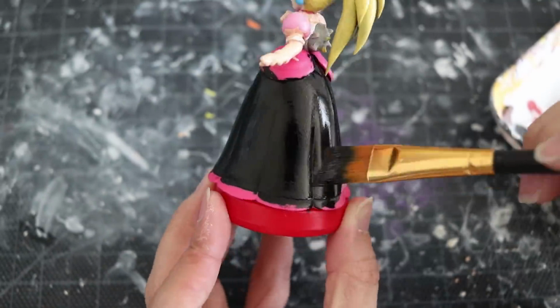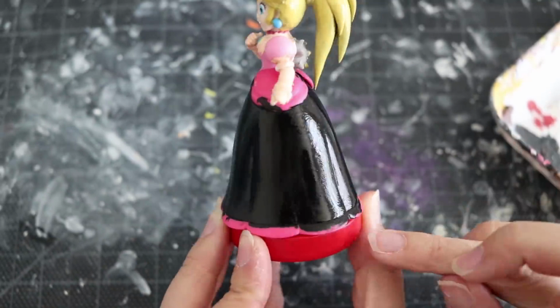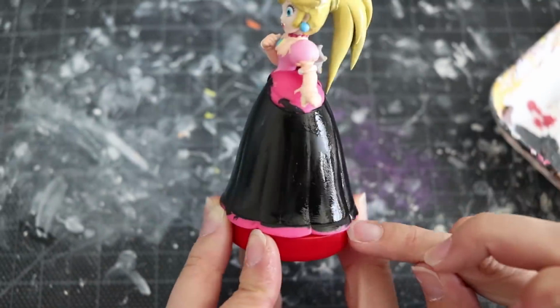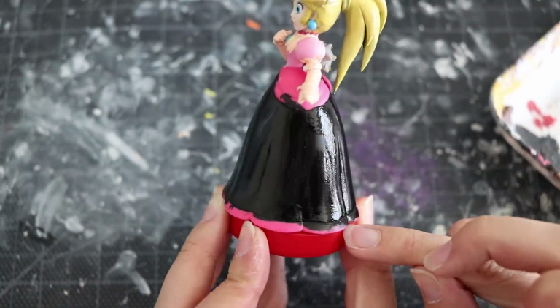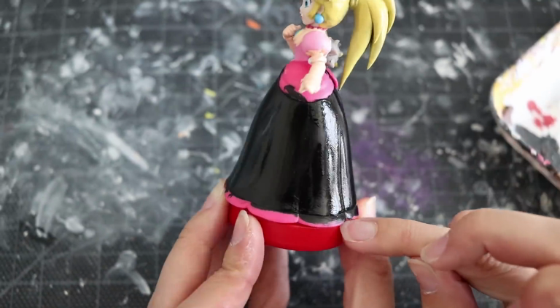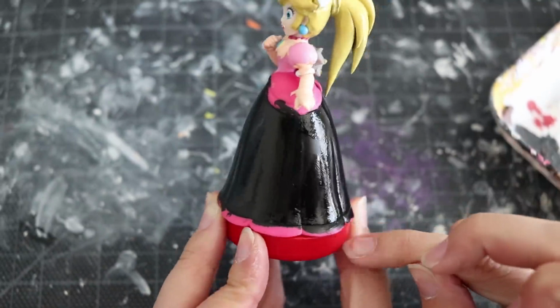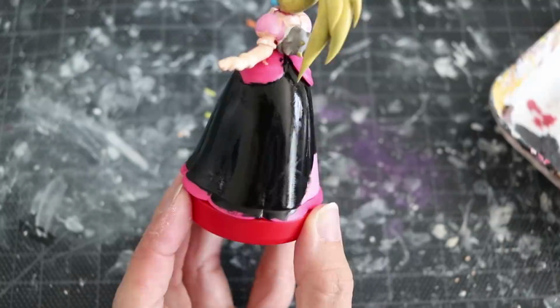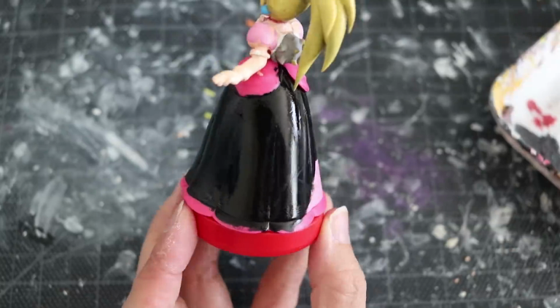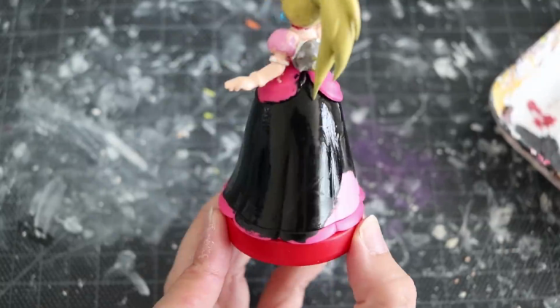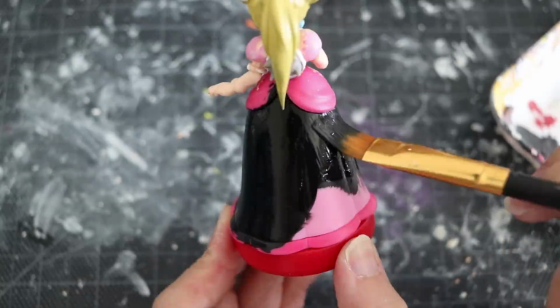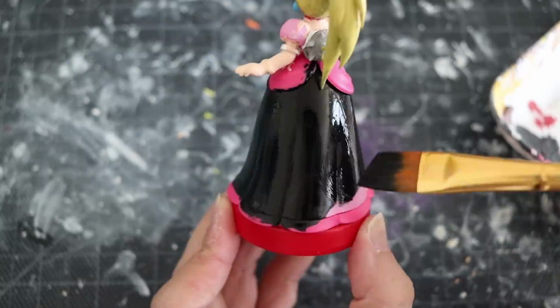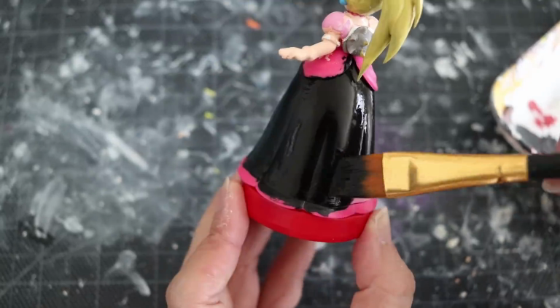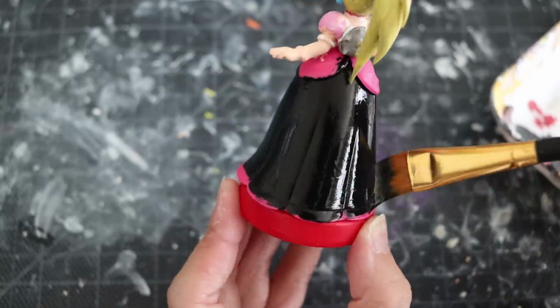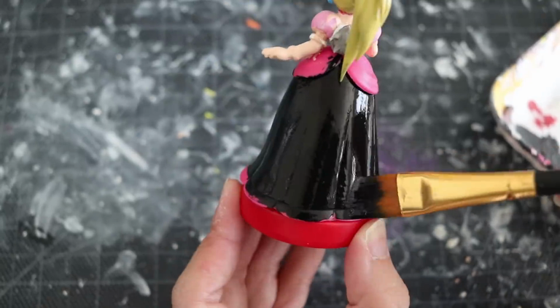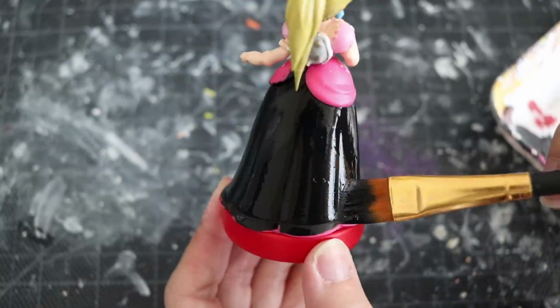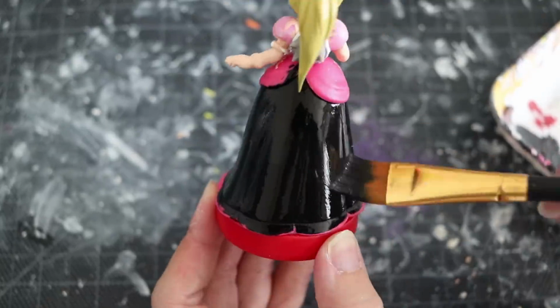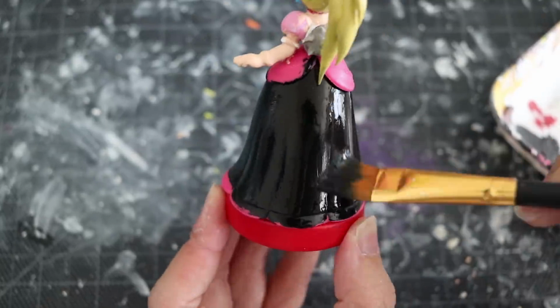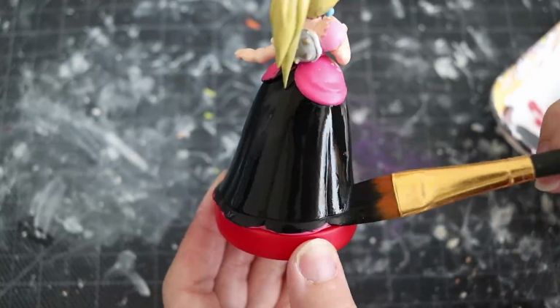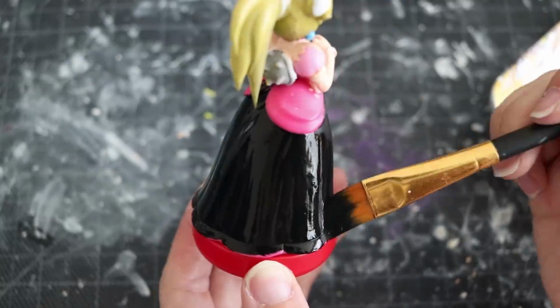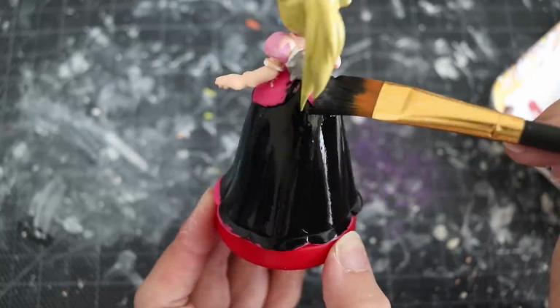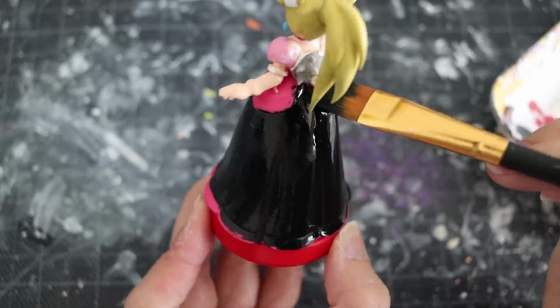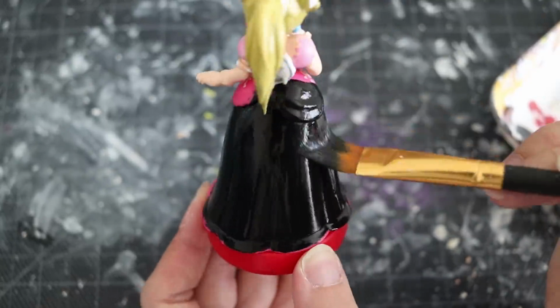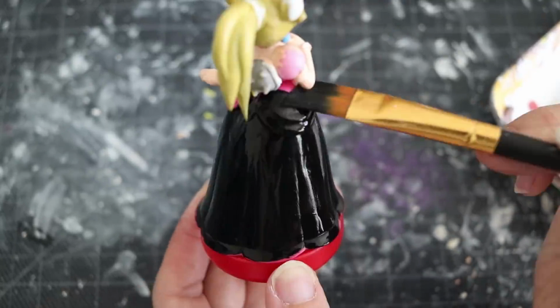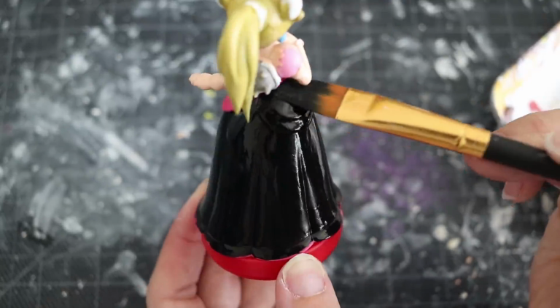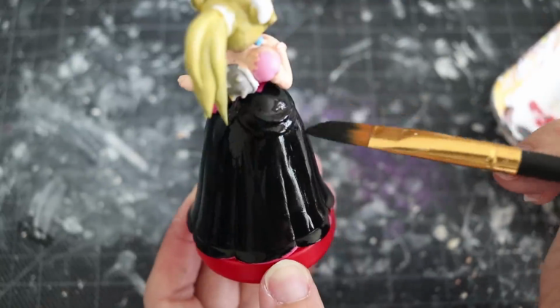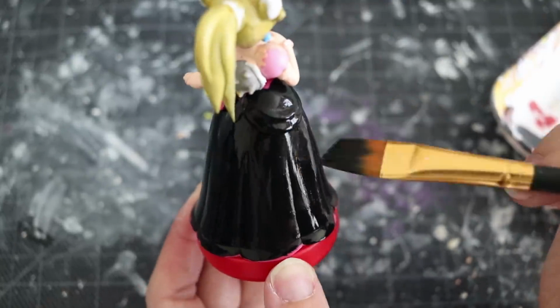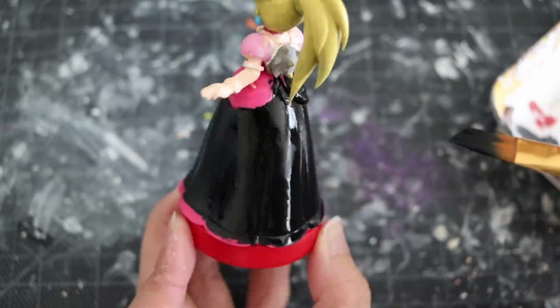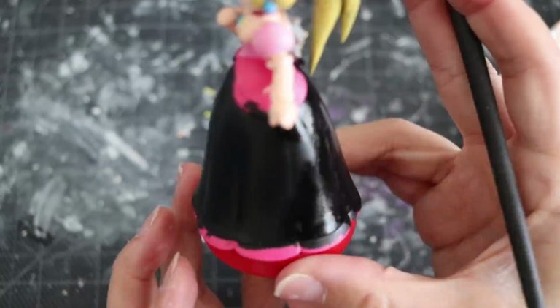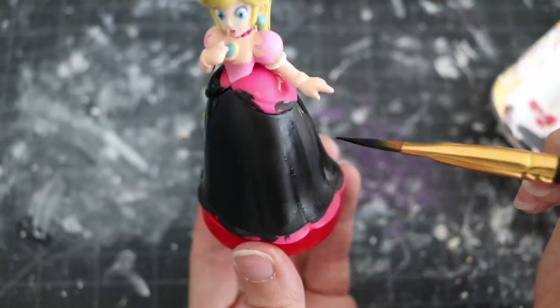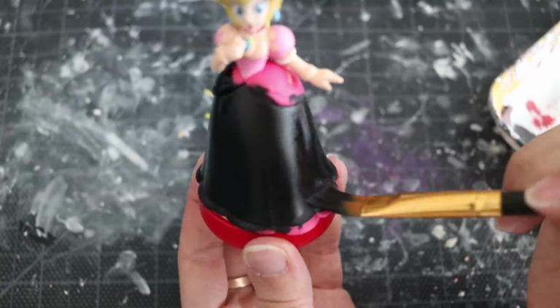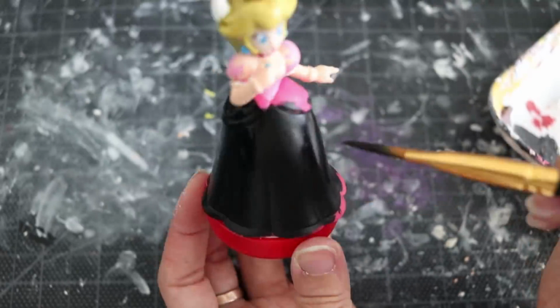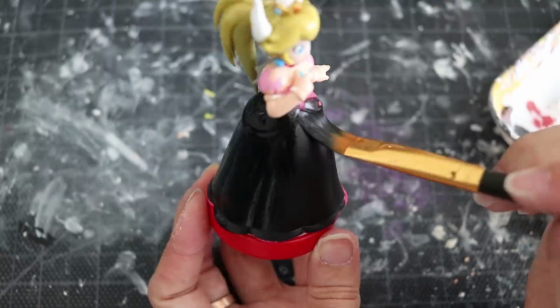The first thing you're going to do is add that base color. I tend to go with darker colors first and then add the highlights later.